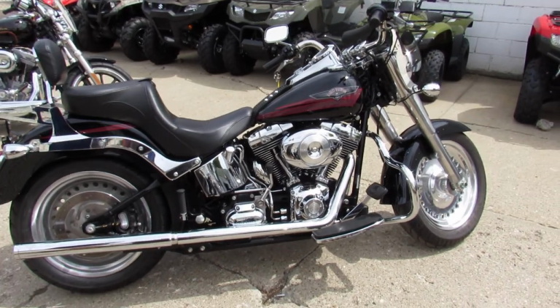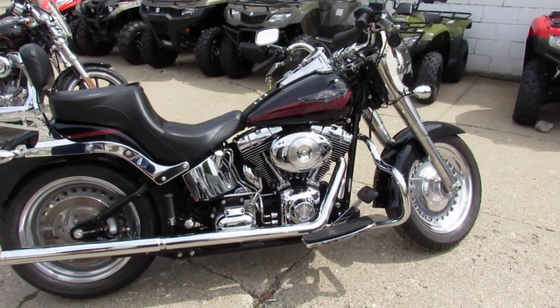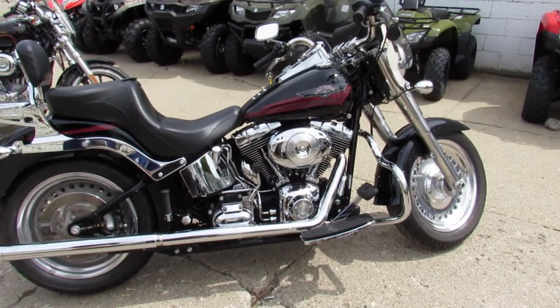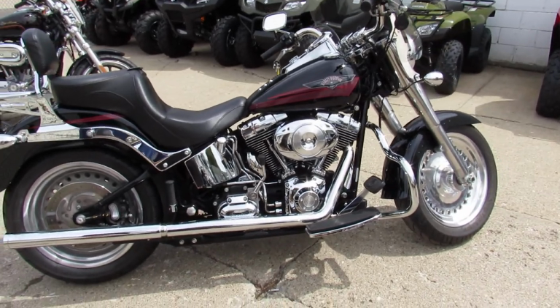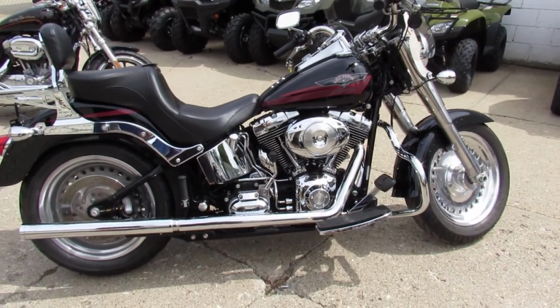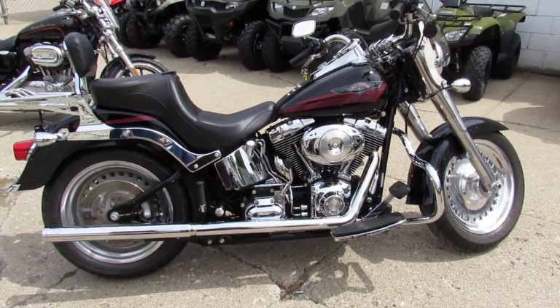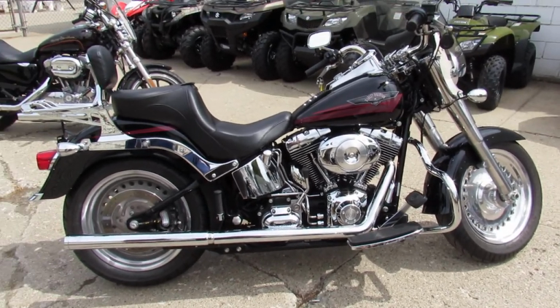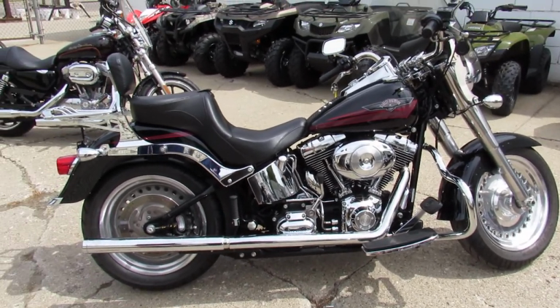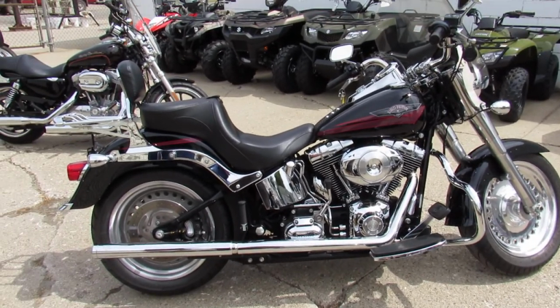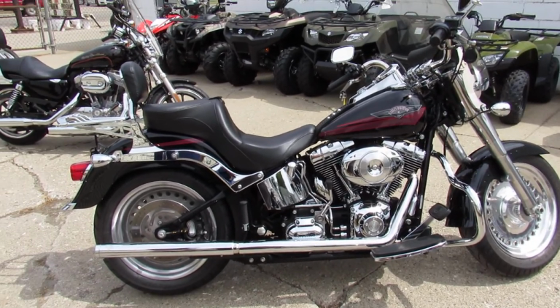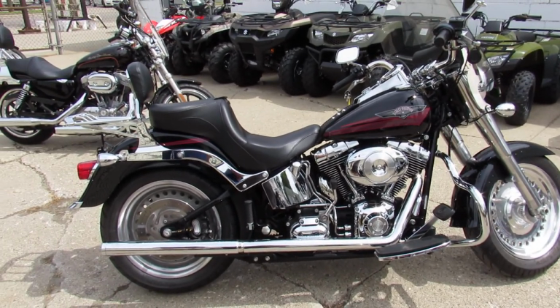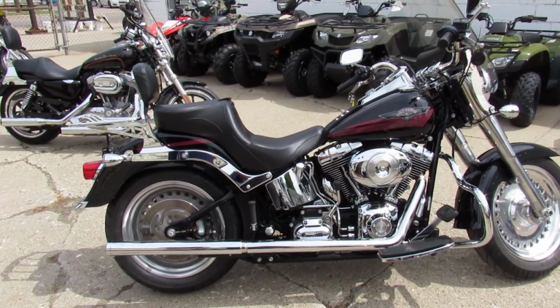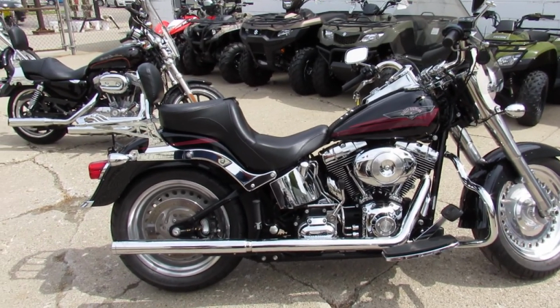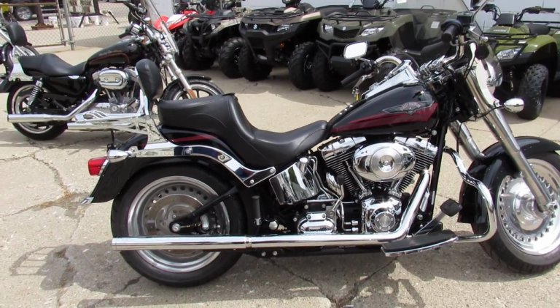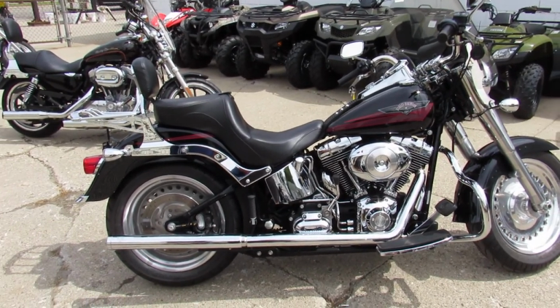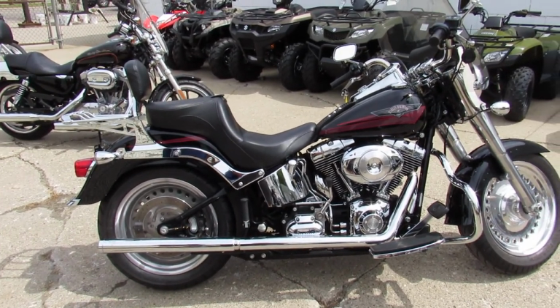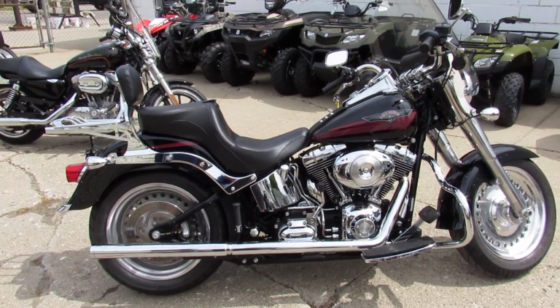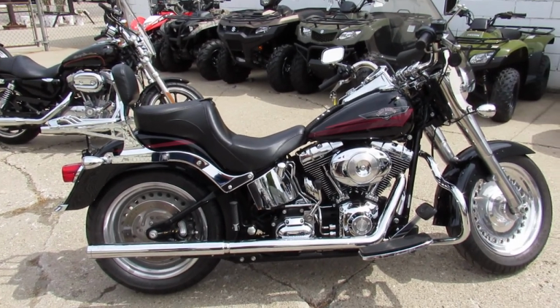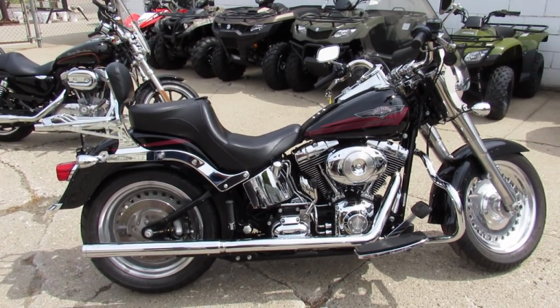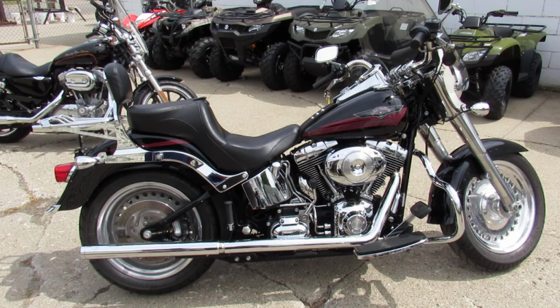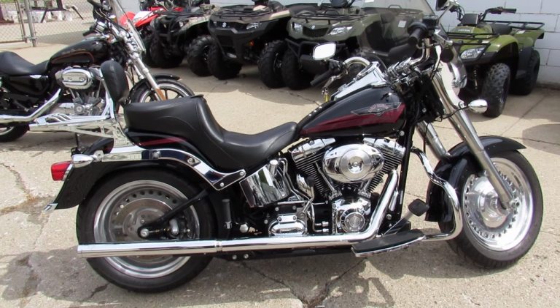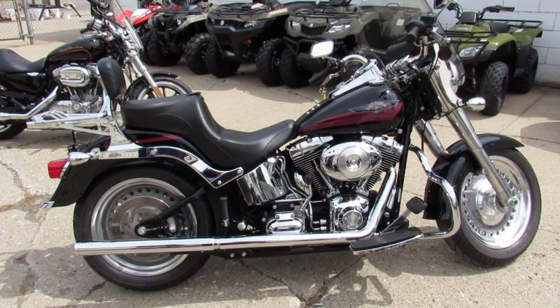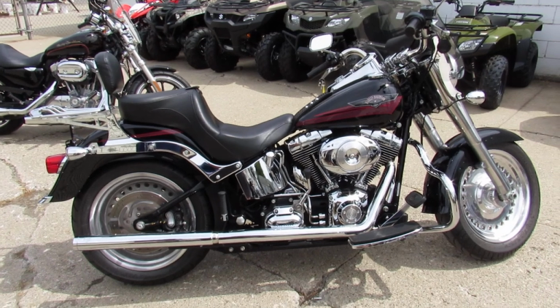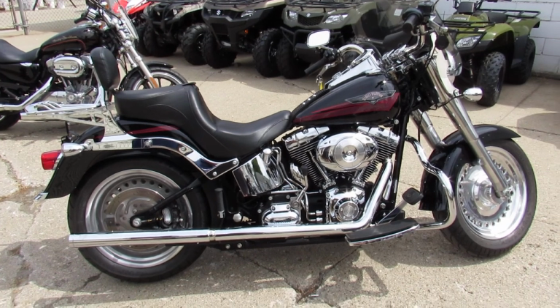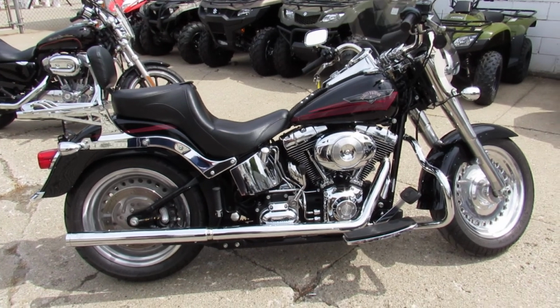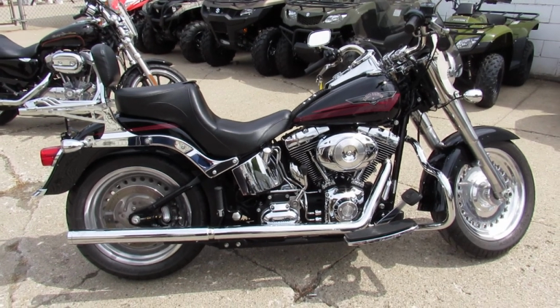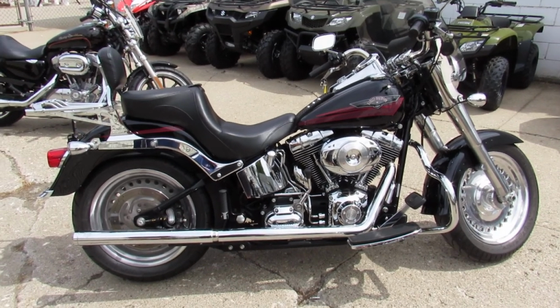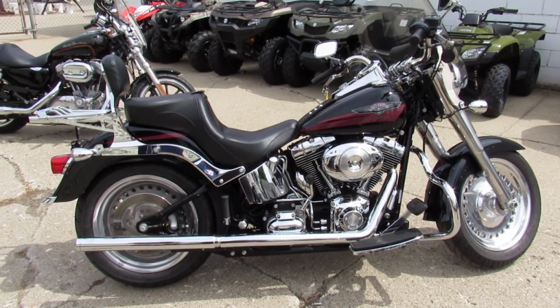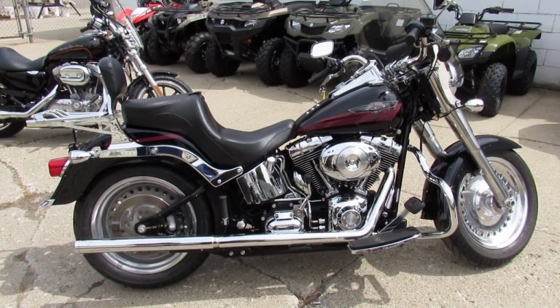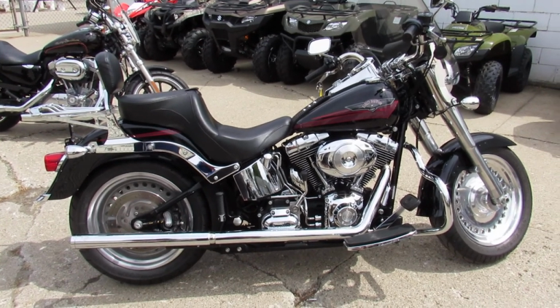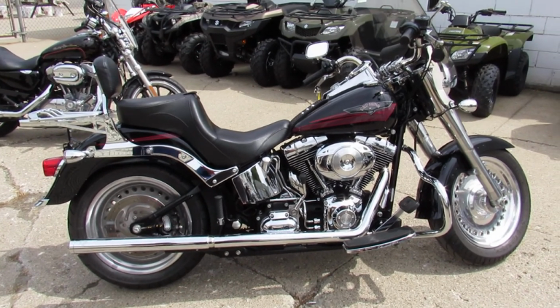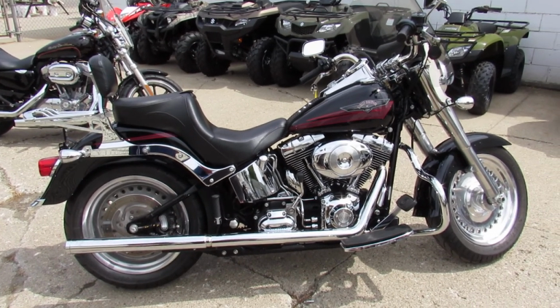This thing's got dual Vance & Hines exhaust, which makes these Fatboys sound great. It also has a reverse kit put in it, so that's a hell of a feature.